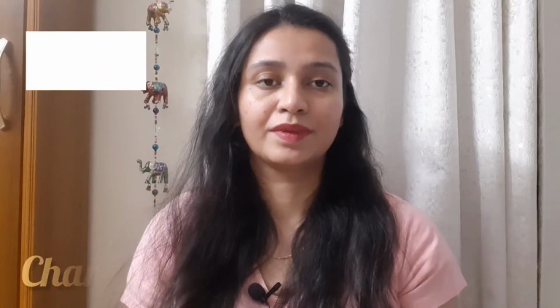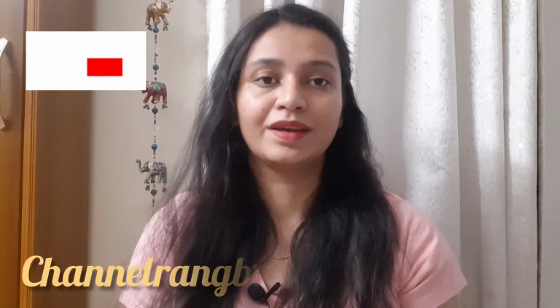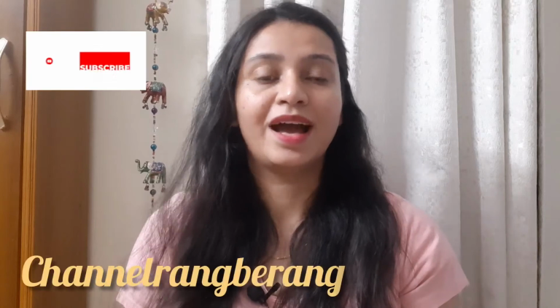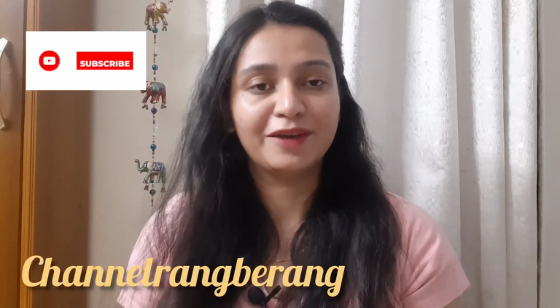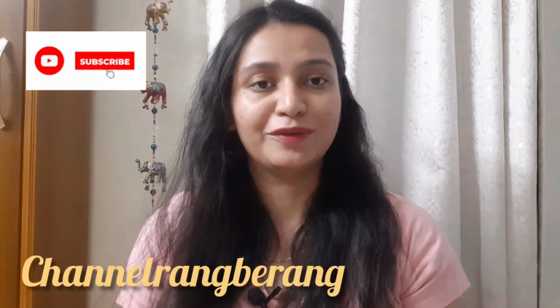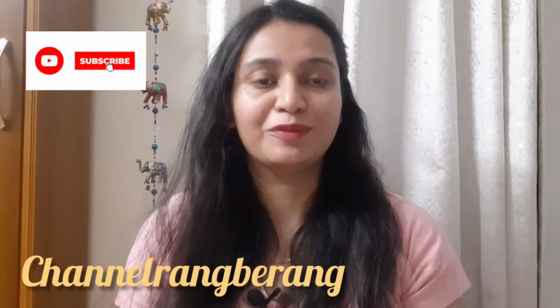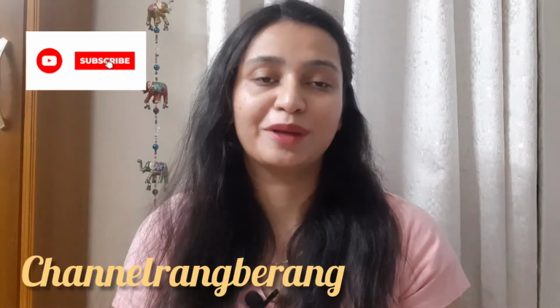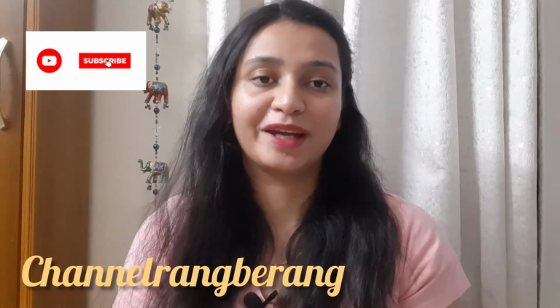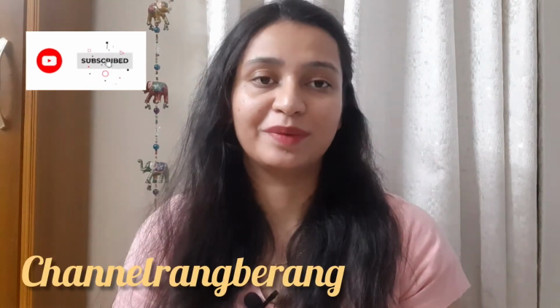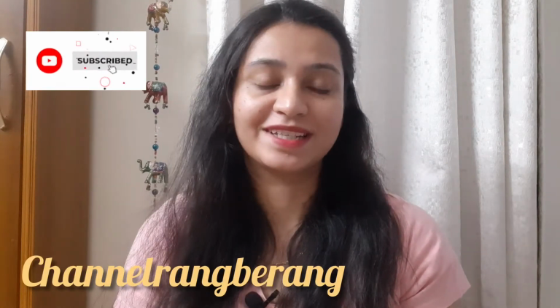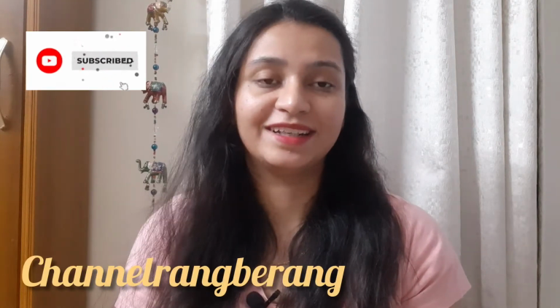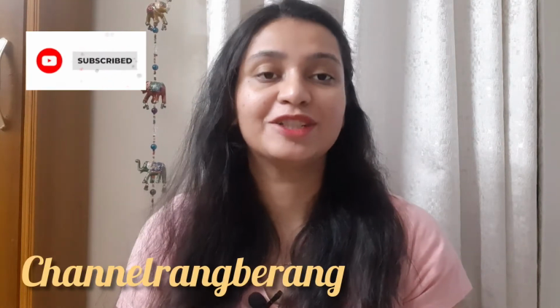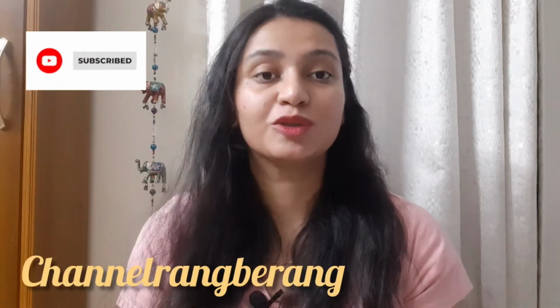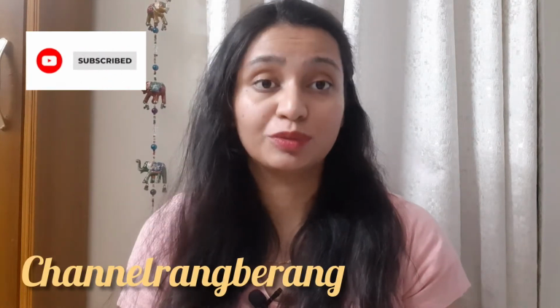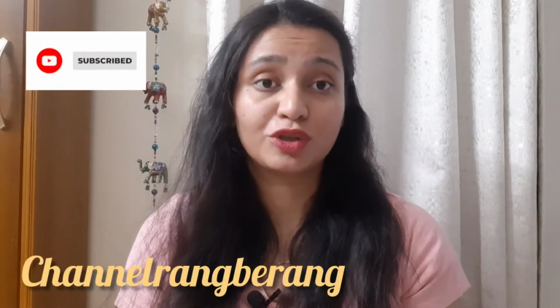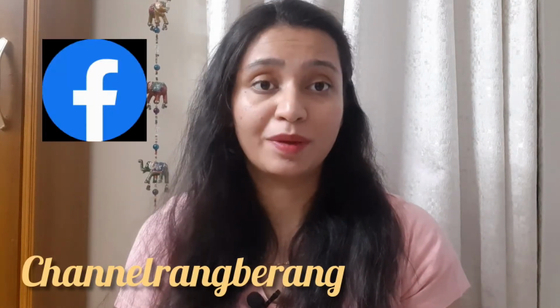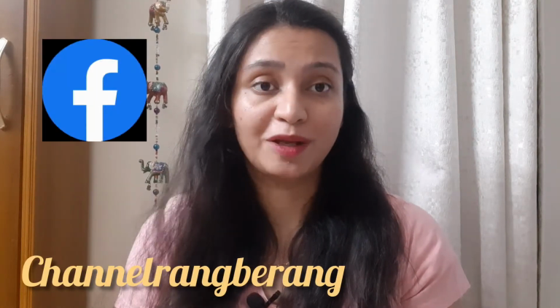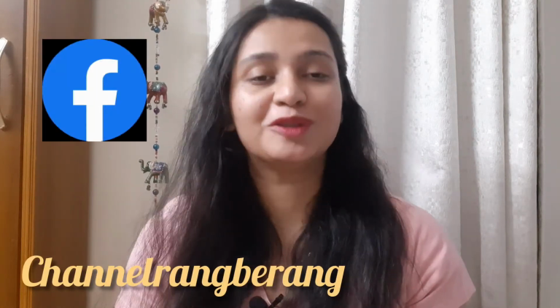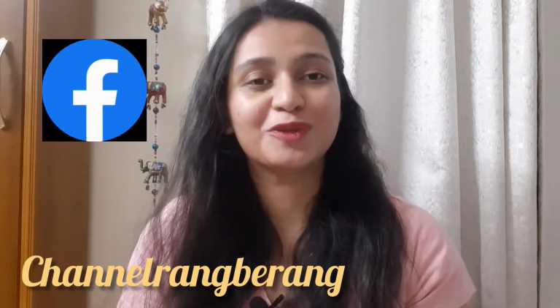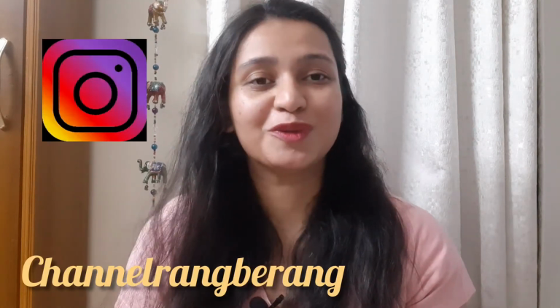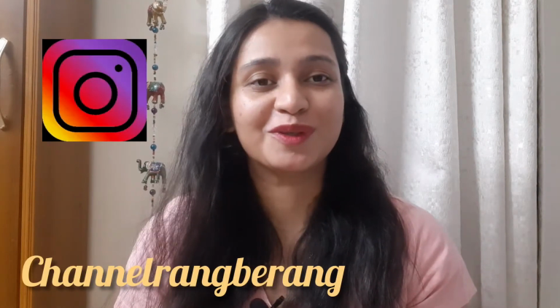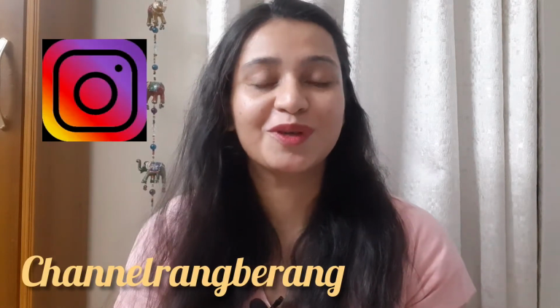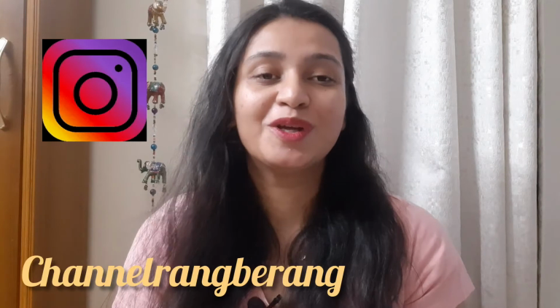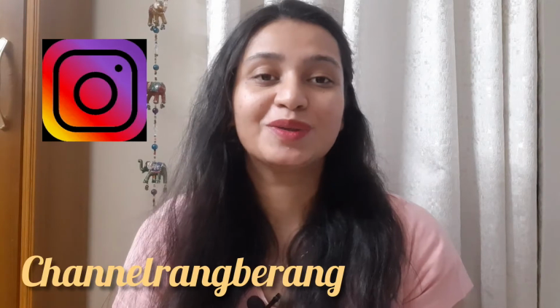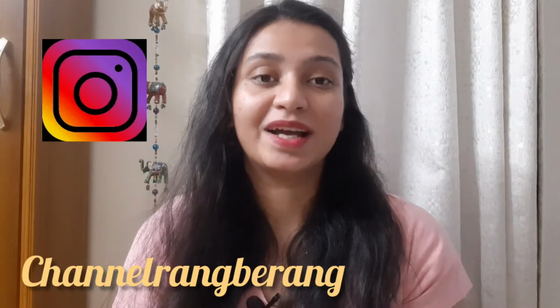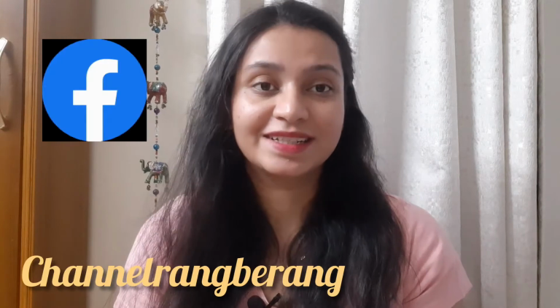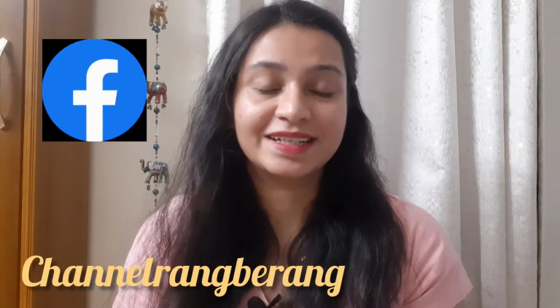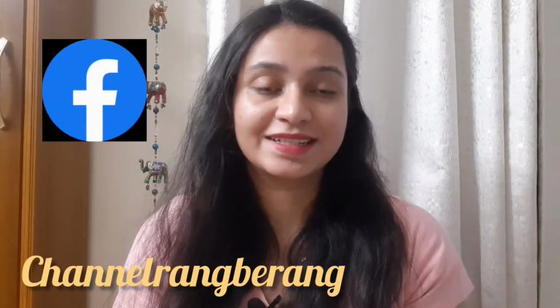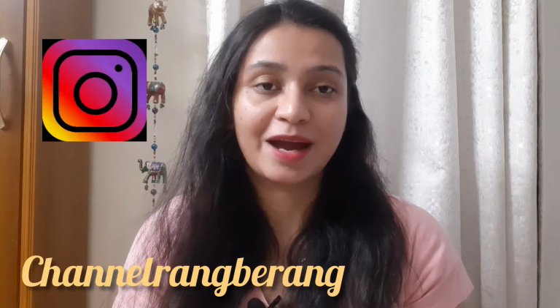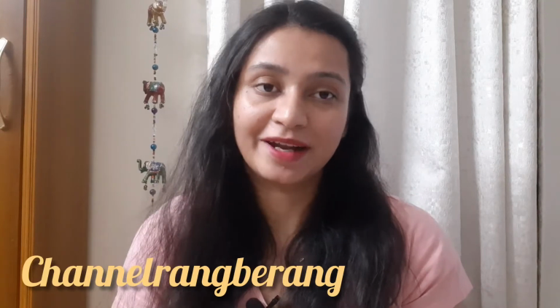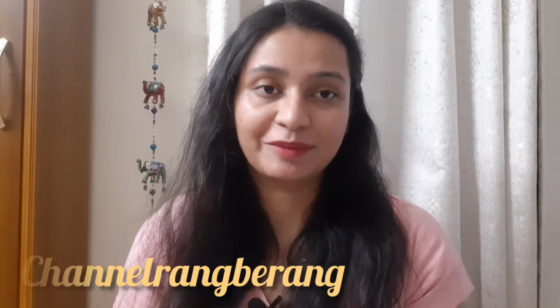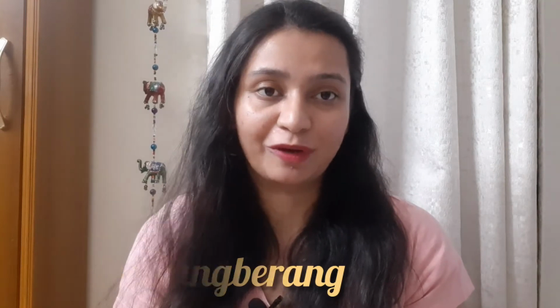Hi everyone, welcome back to my channel. Today I am going to show you a great product.